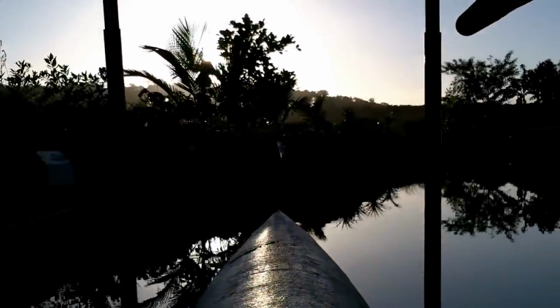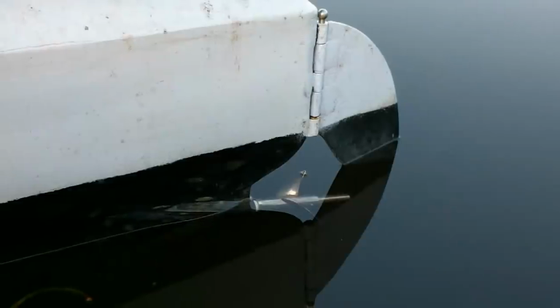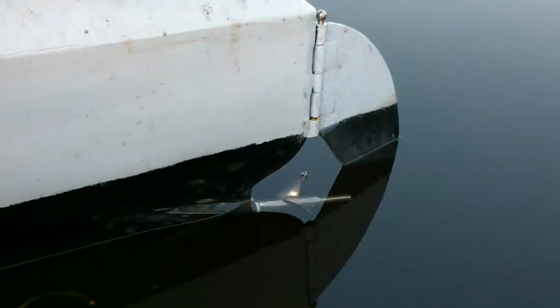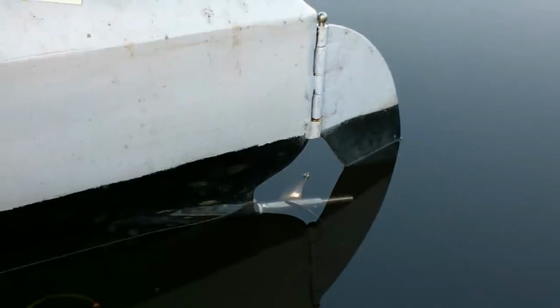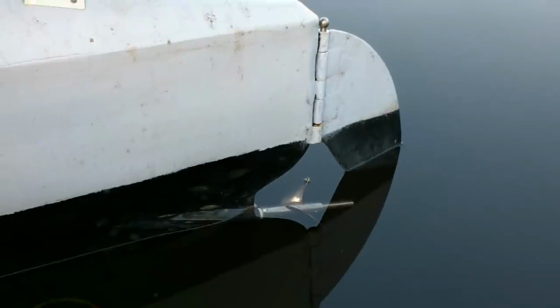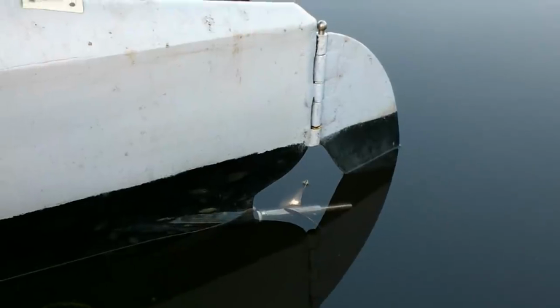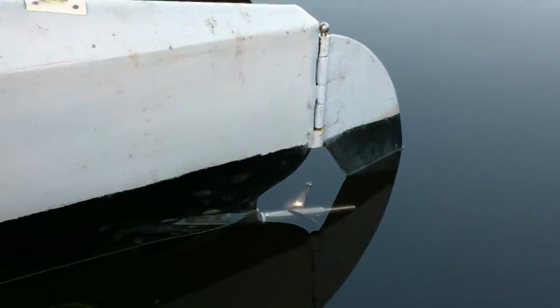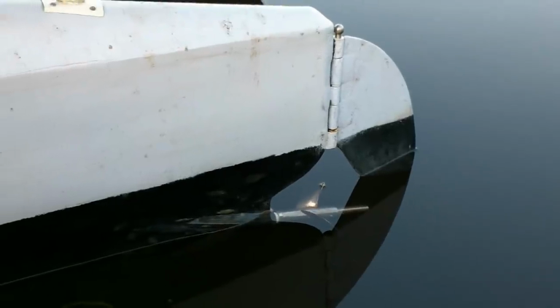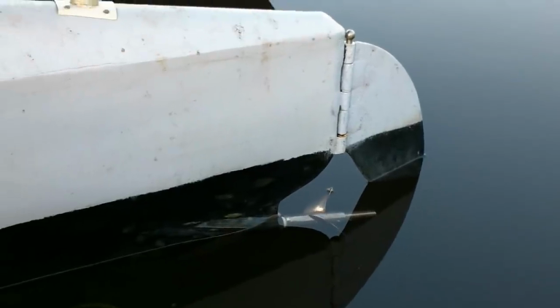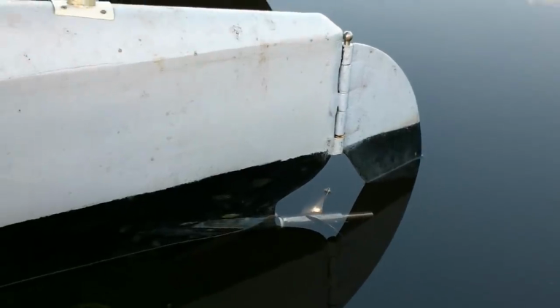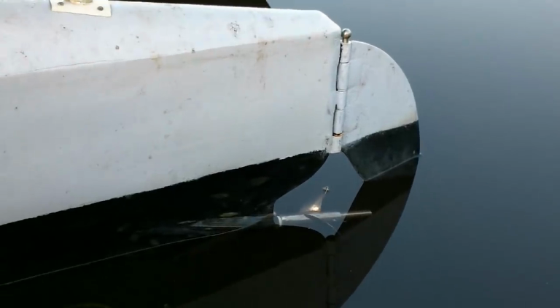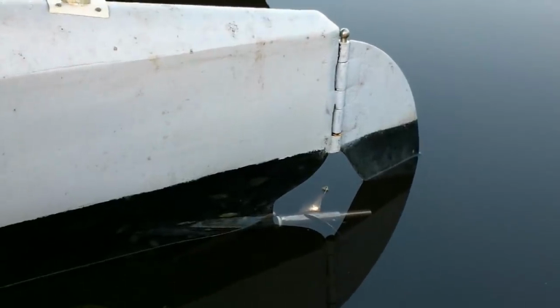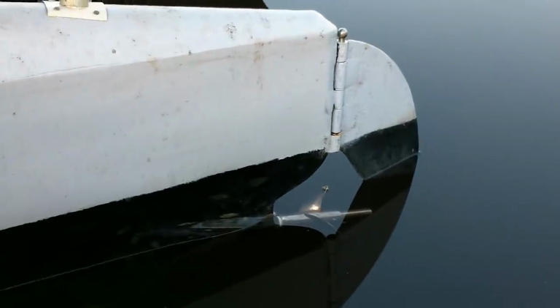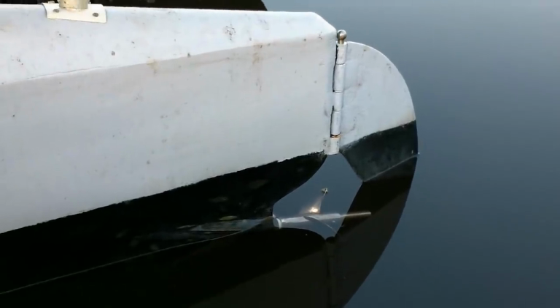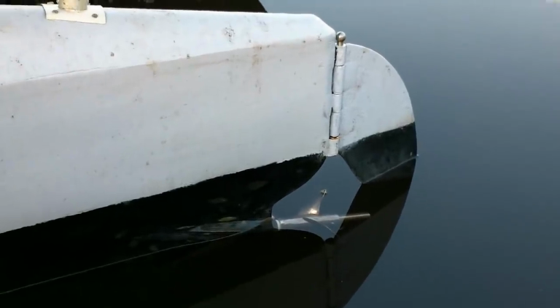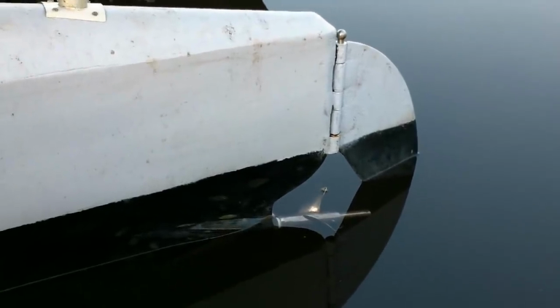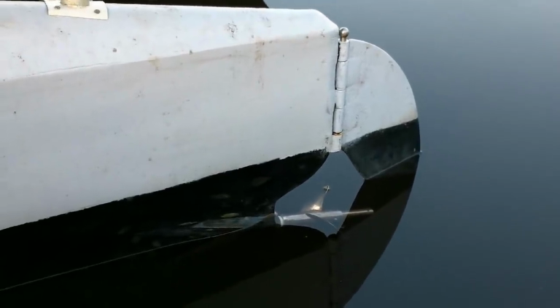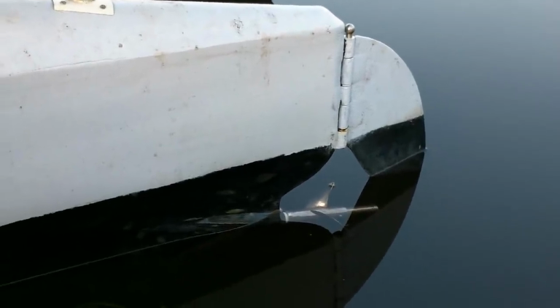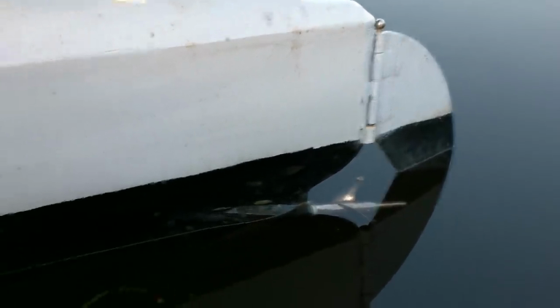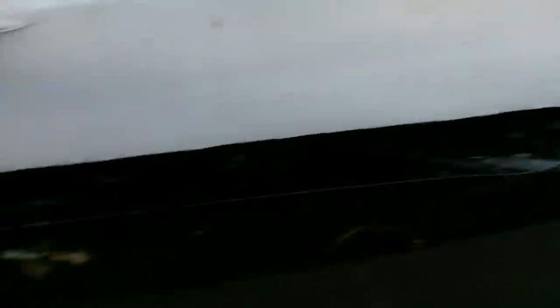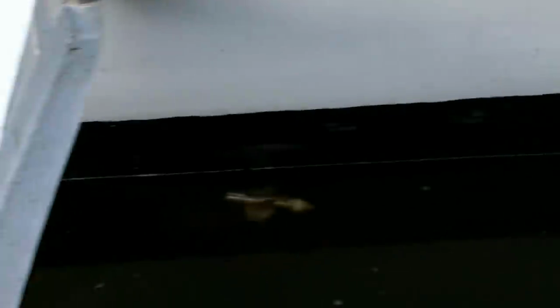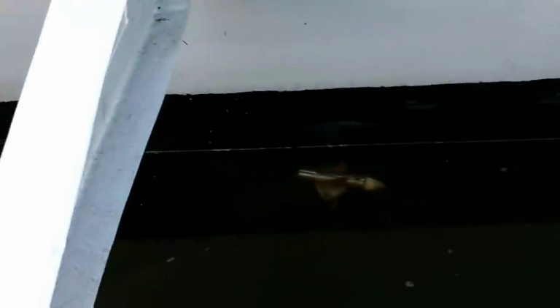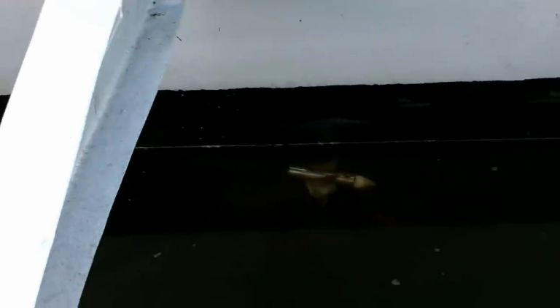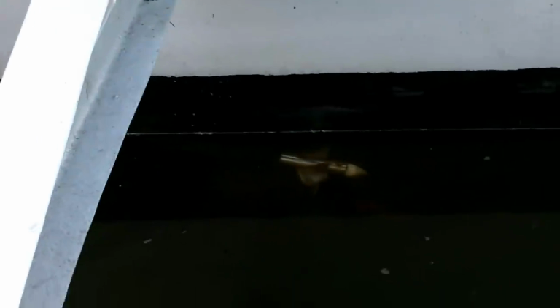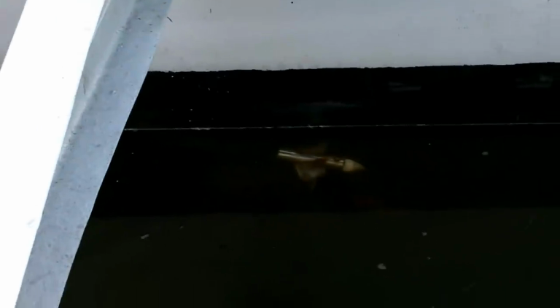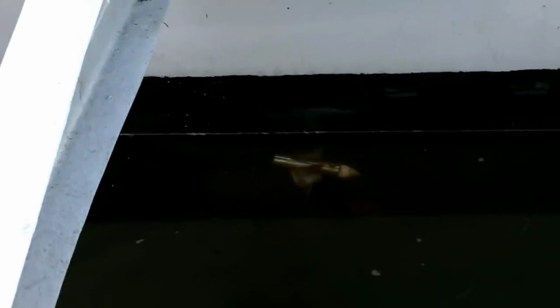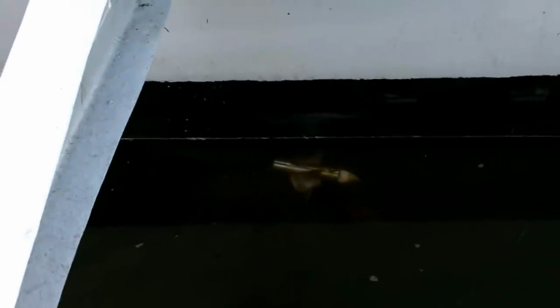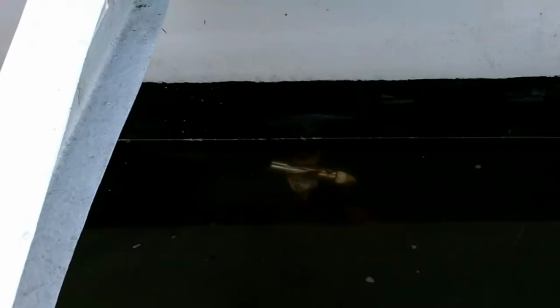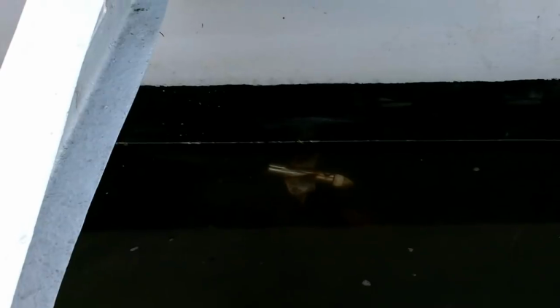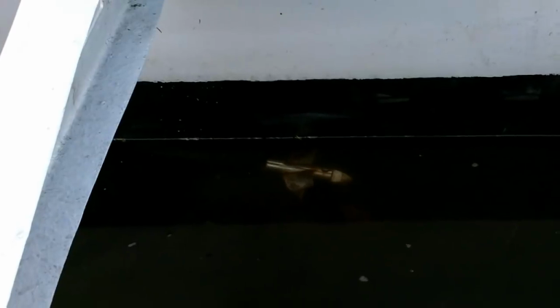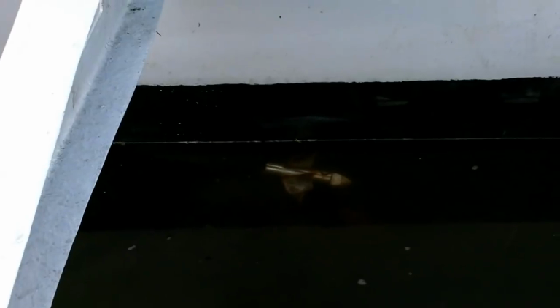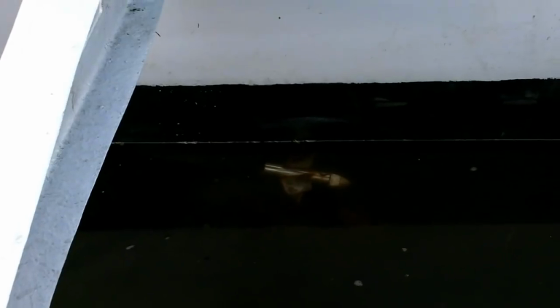That's the motor propeller and the rudder. And then the pedal propeller's right down there.